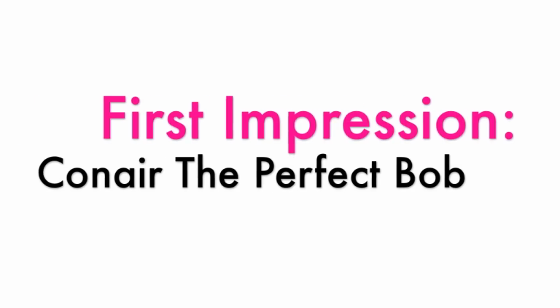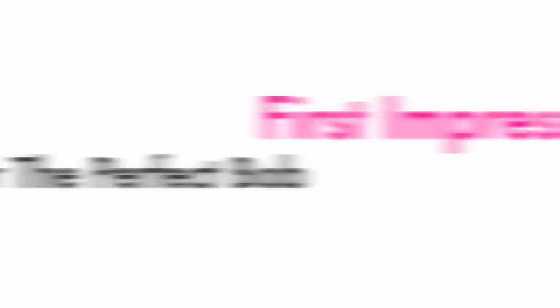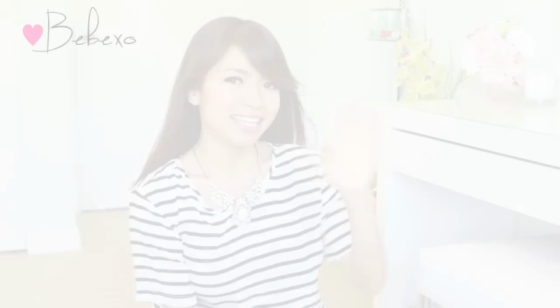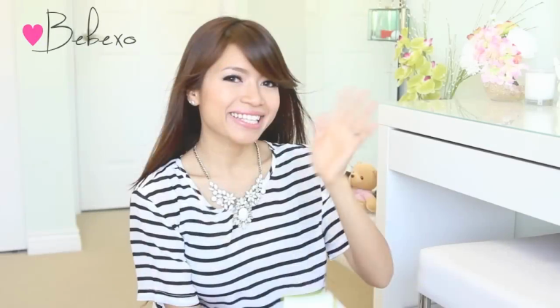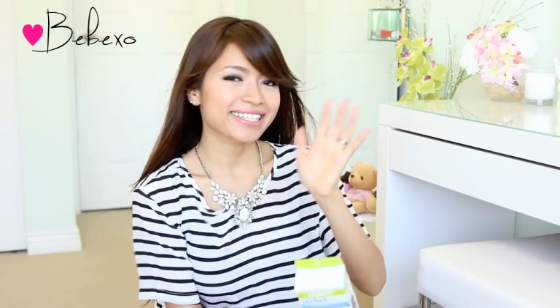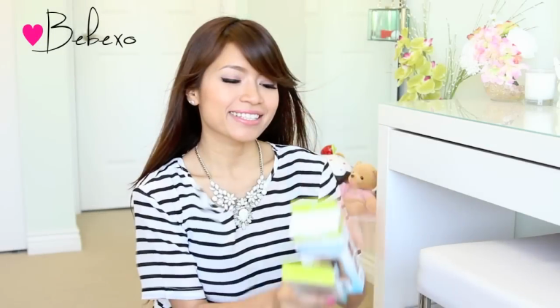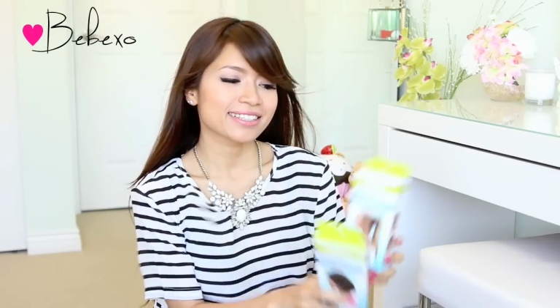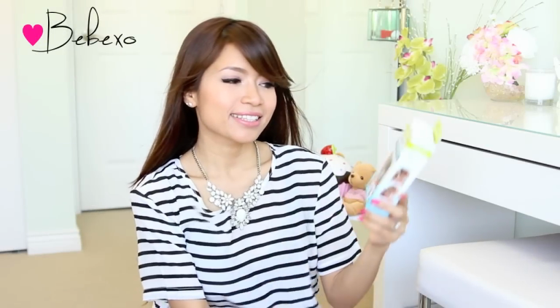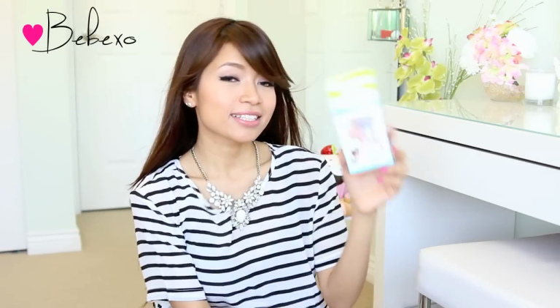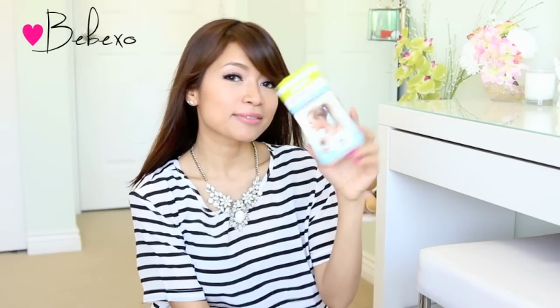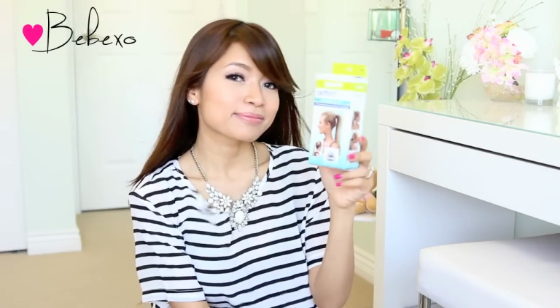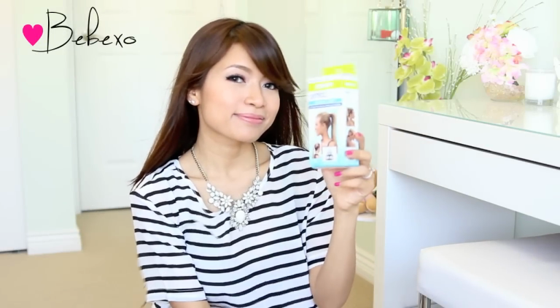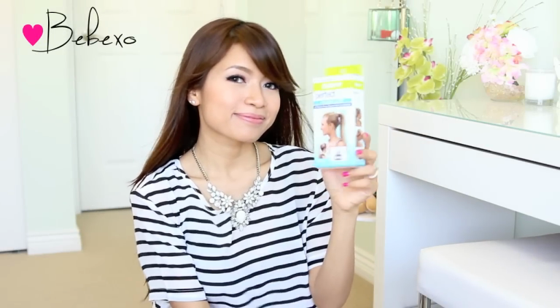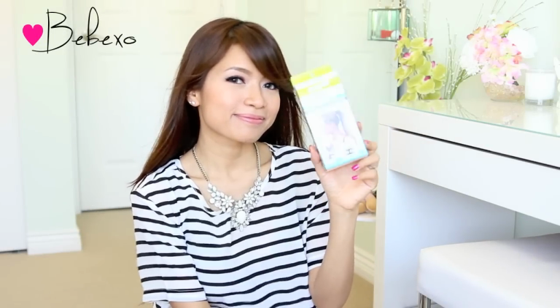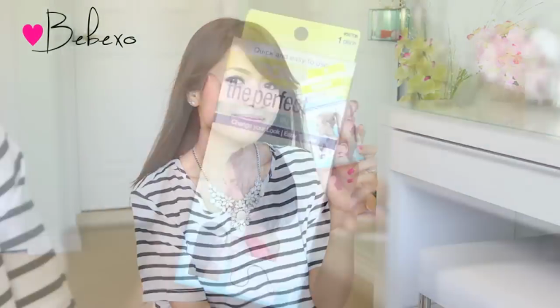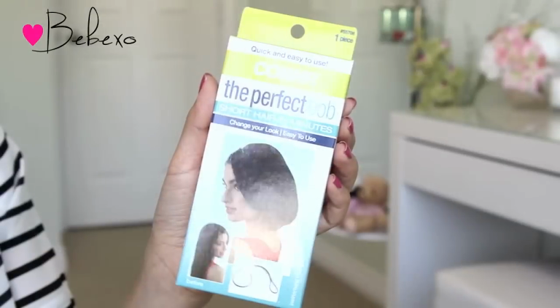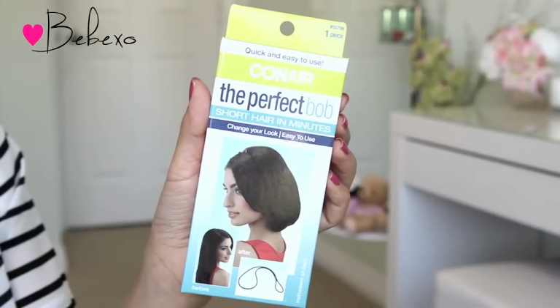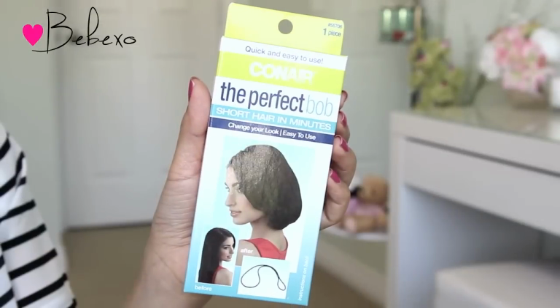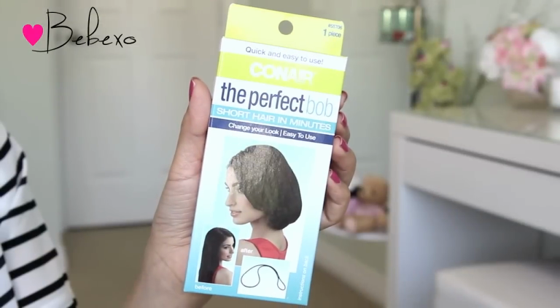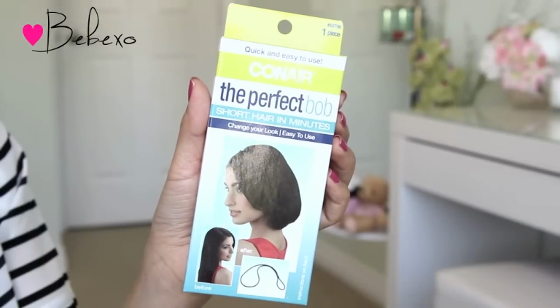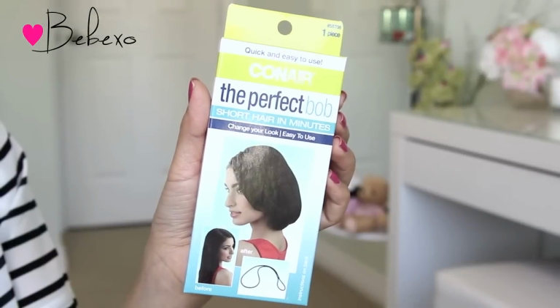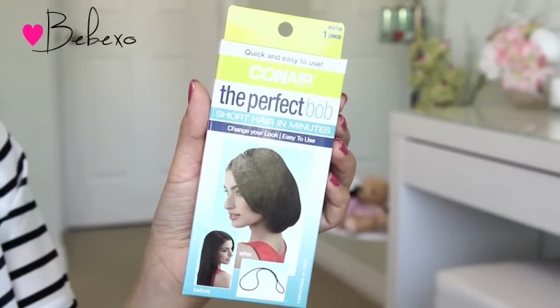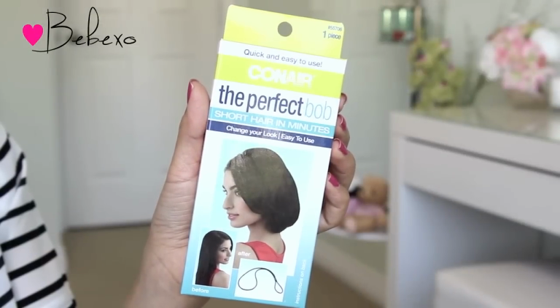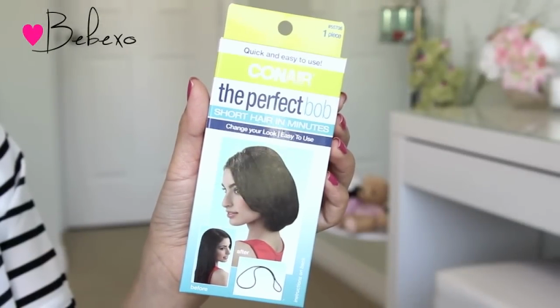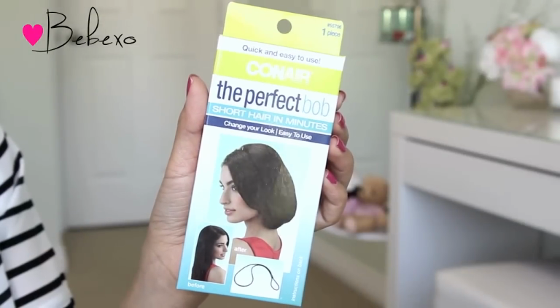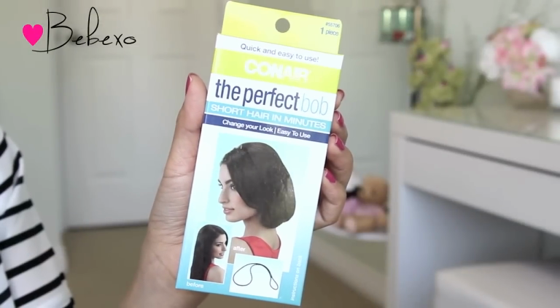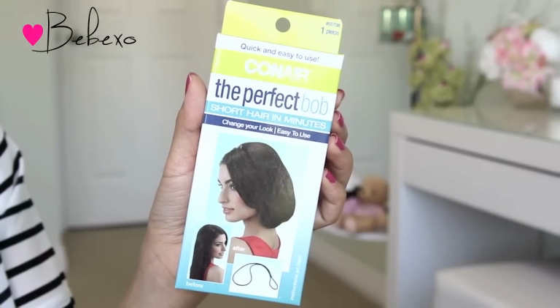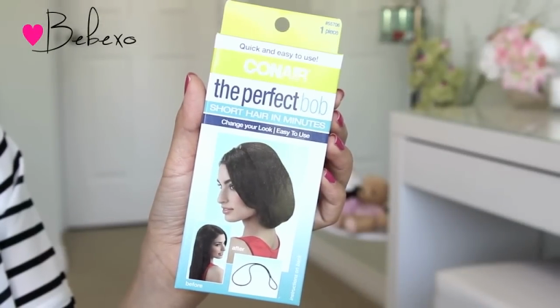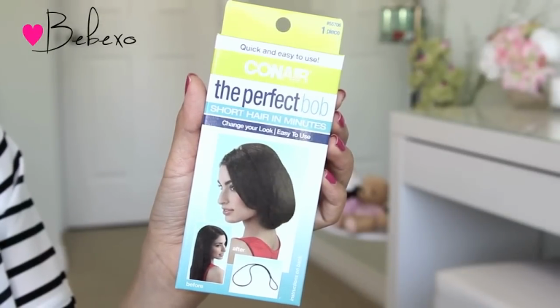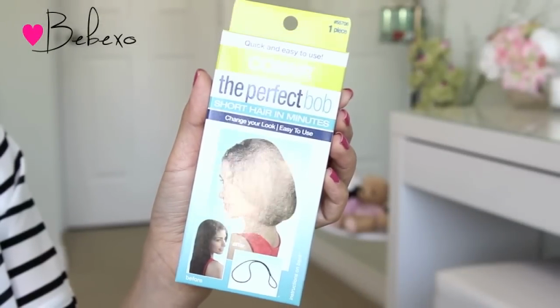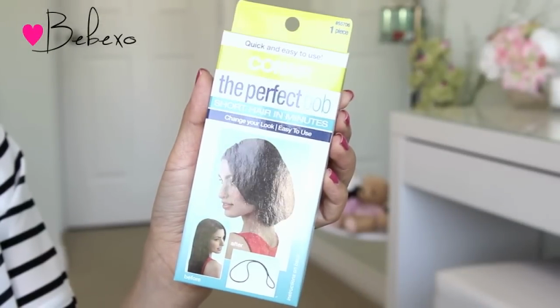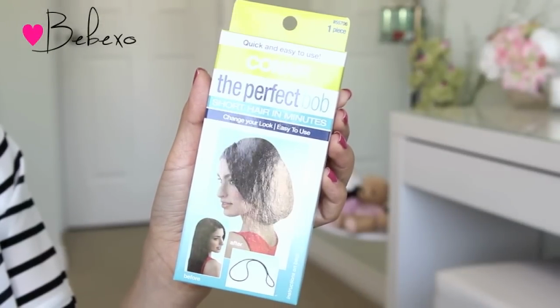Hey guys! A couple of weeks ago, I did a first impressions video on the Conair Perfect Pony, and since then, a lot of people suggested that I try out the Conair Perfect Bob.